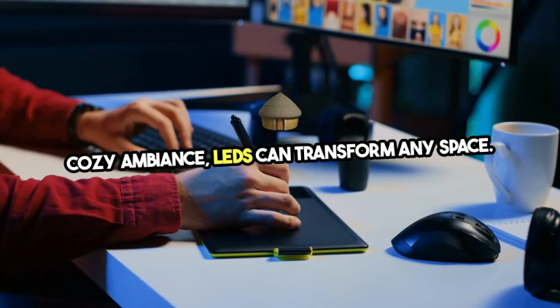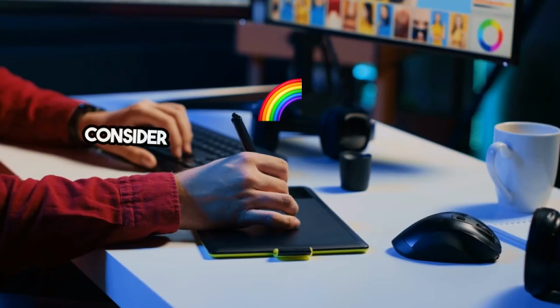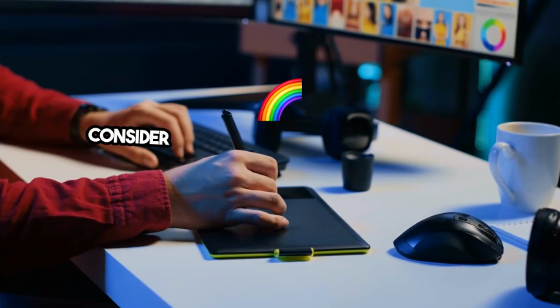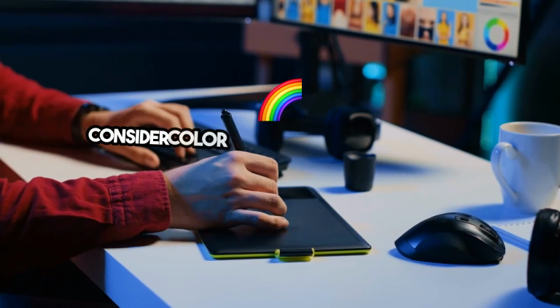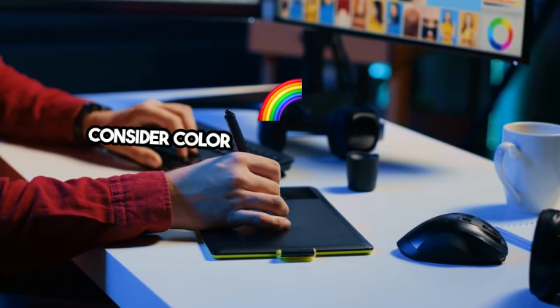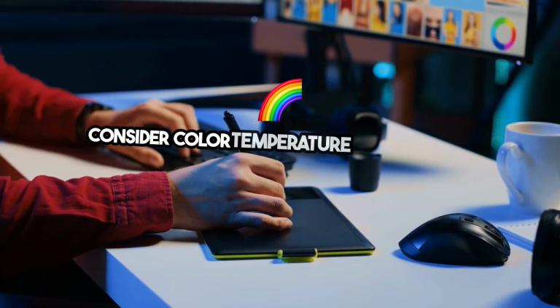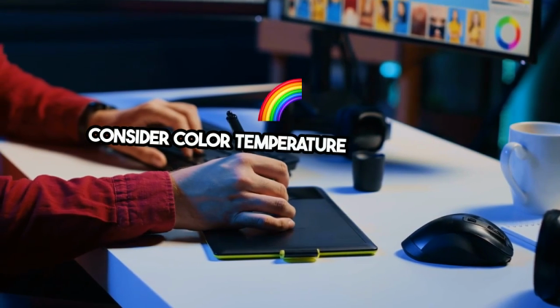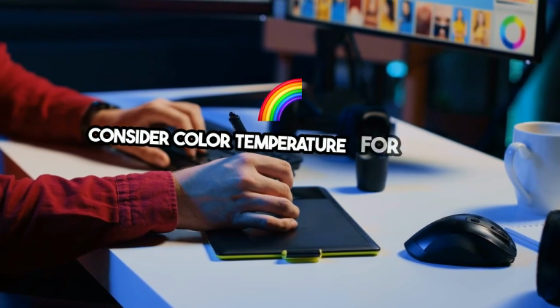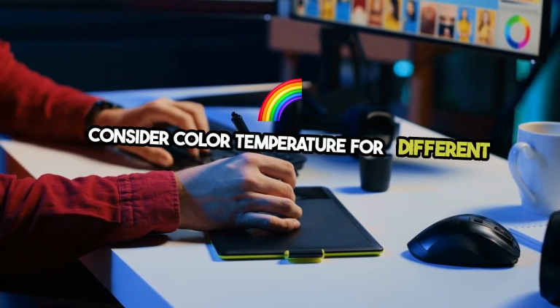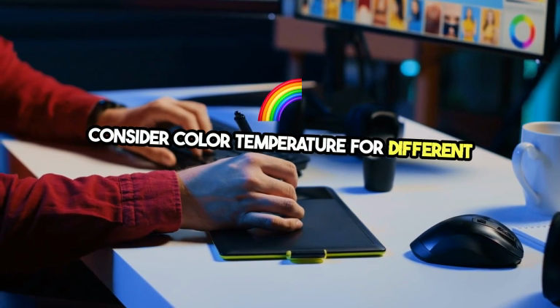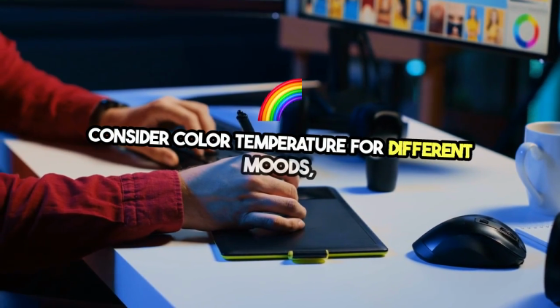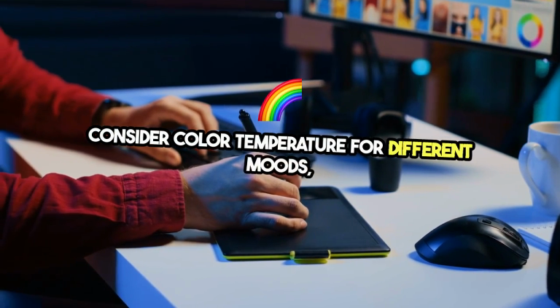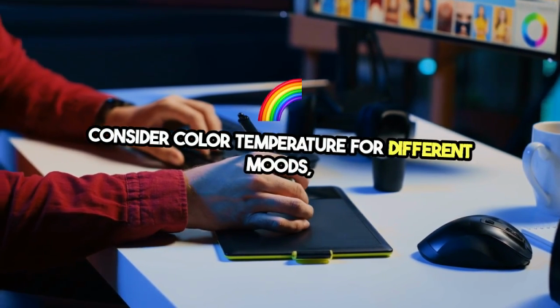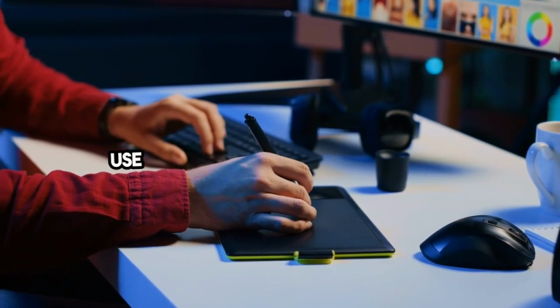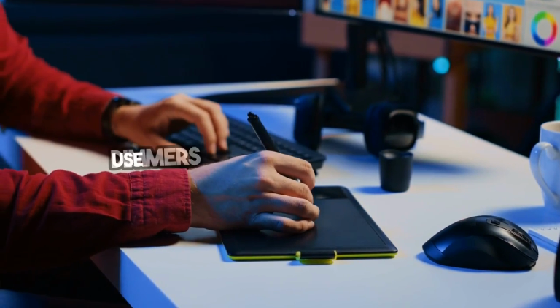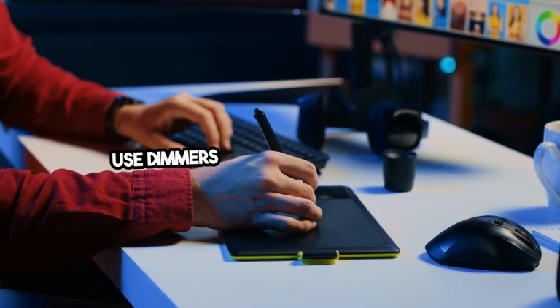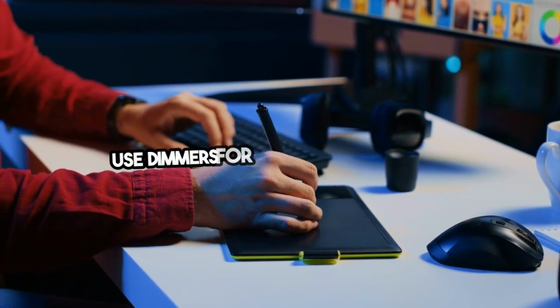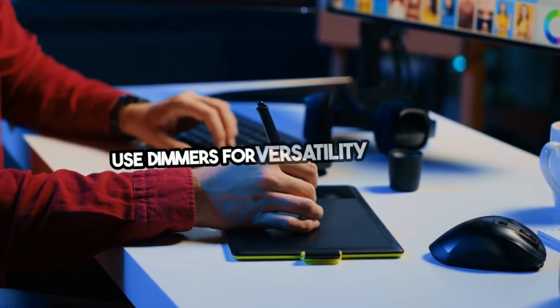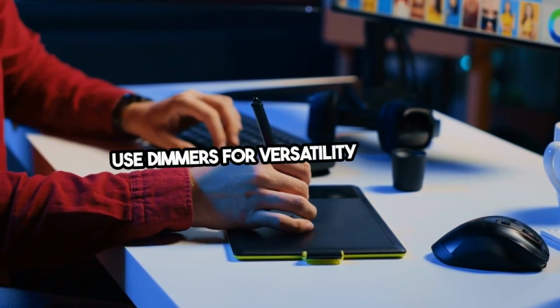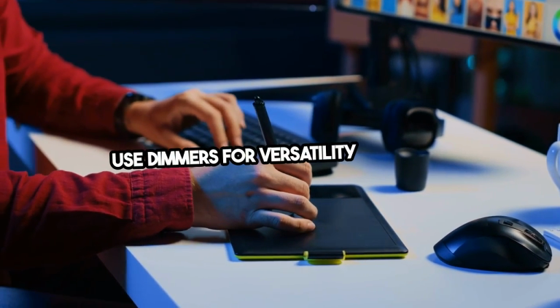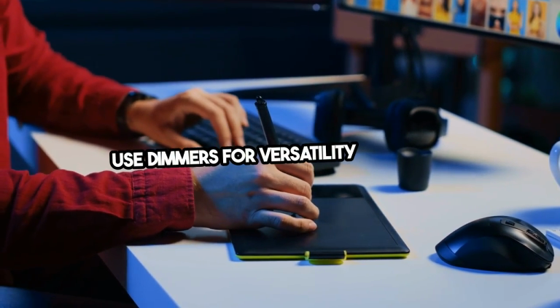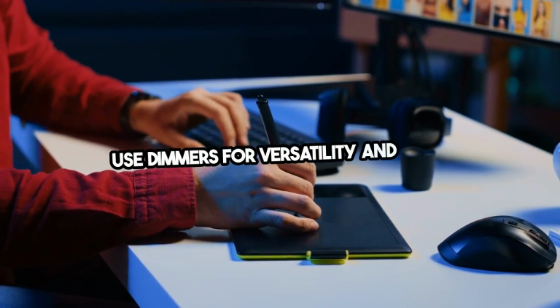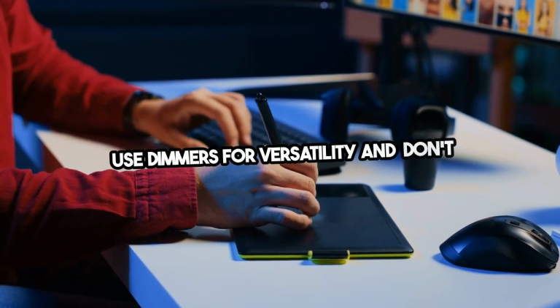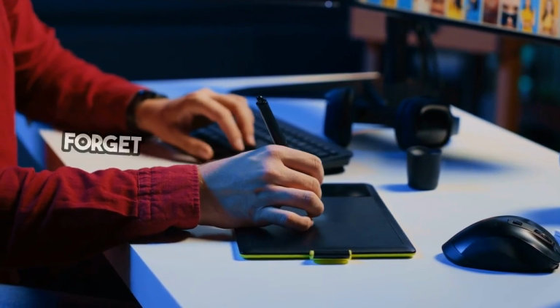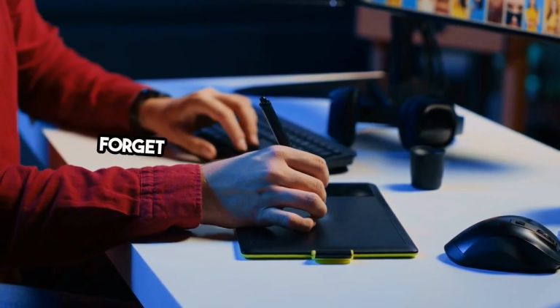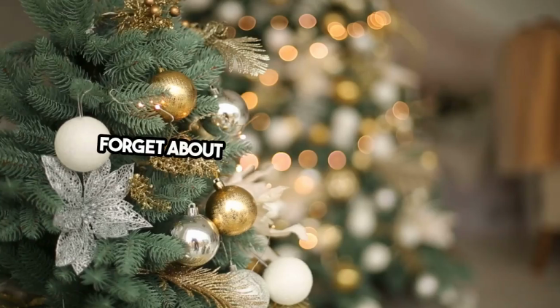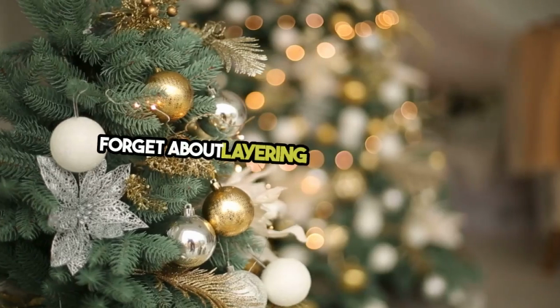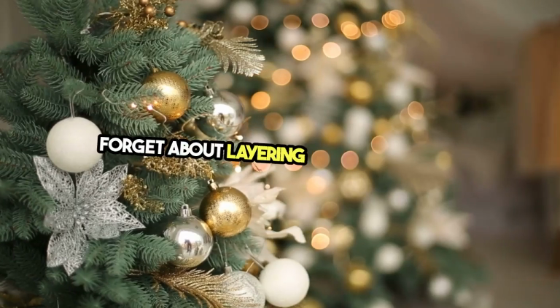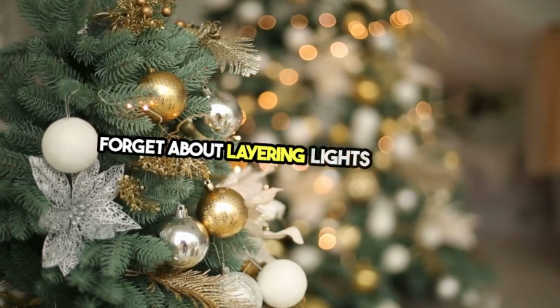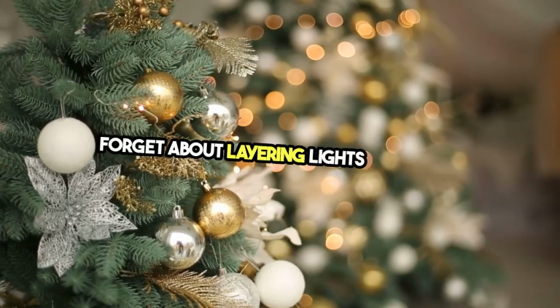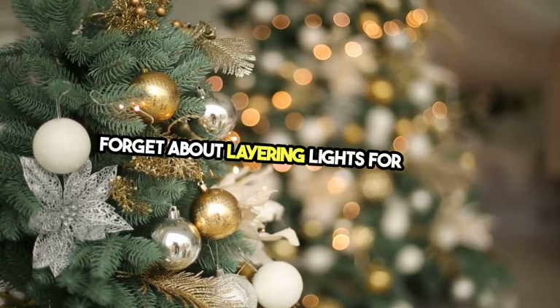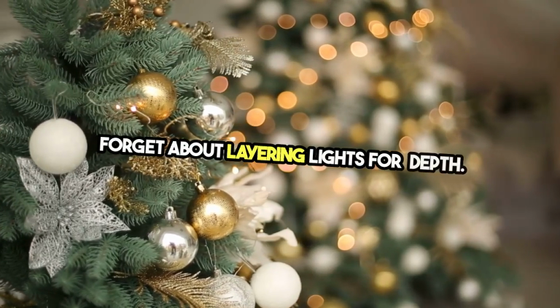Consider color temperature for different moods, use dimmers for versatility, and don't forget about layering lights for depth.